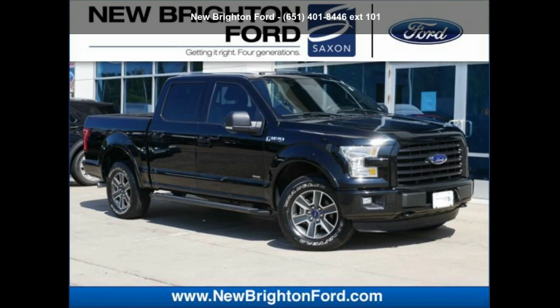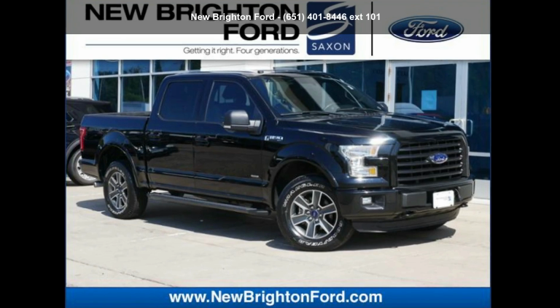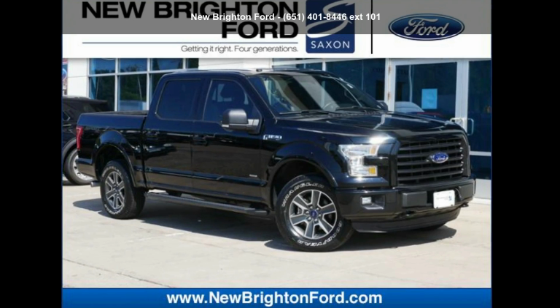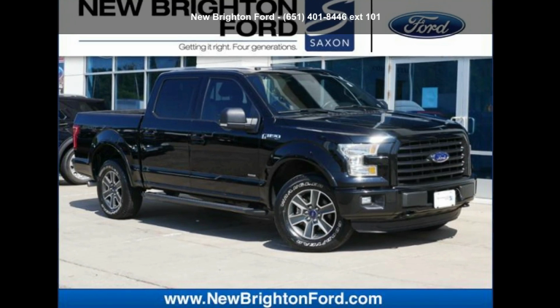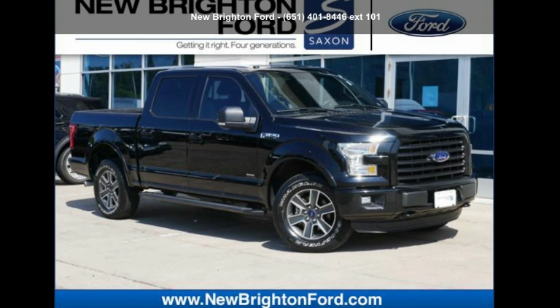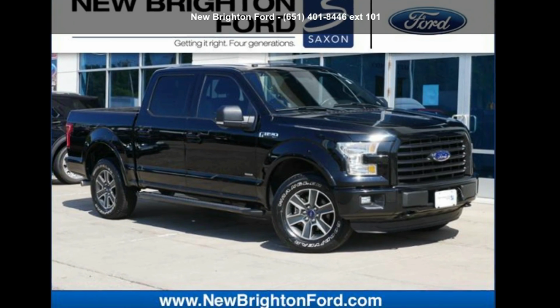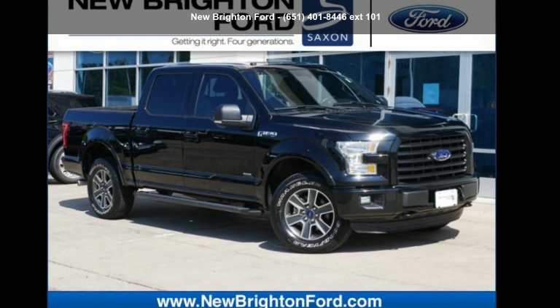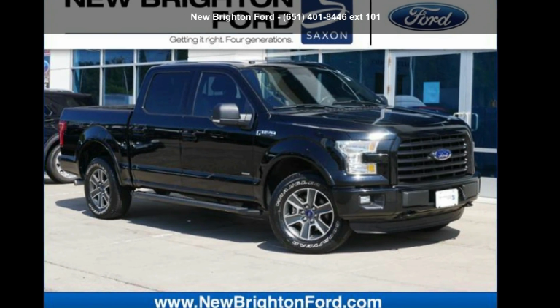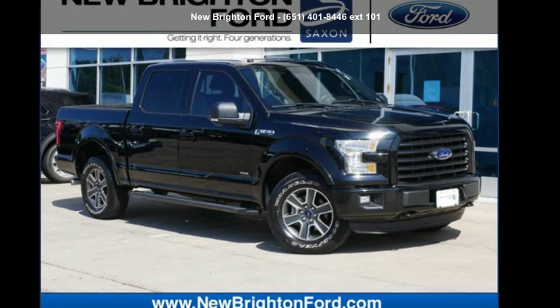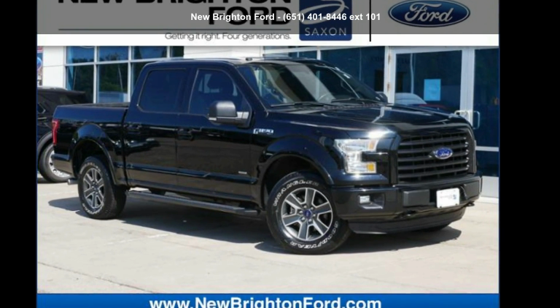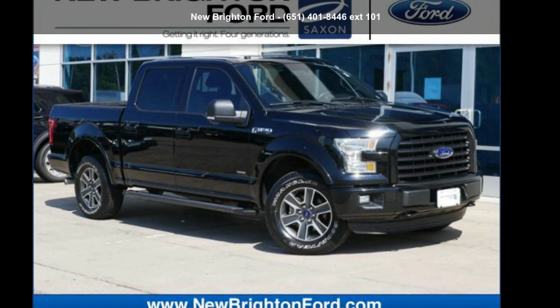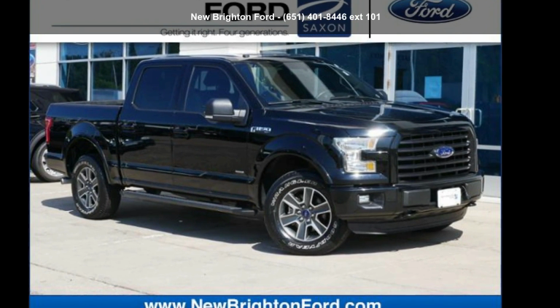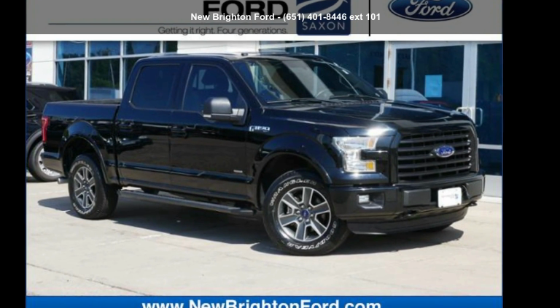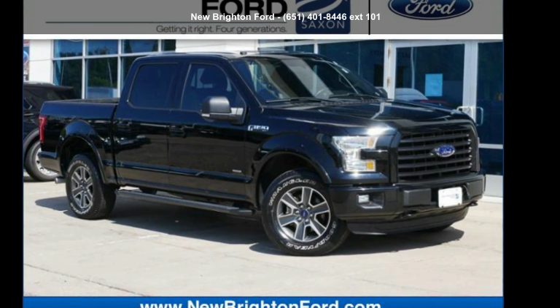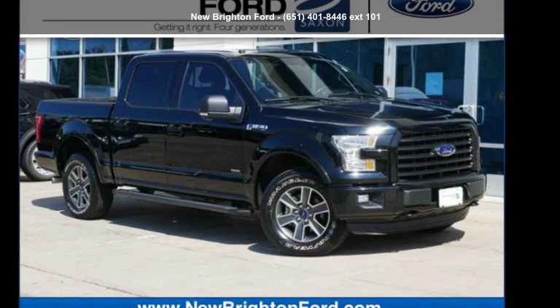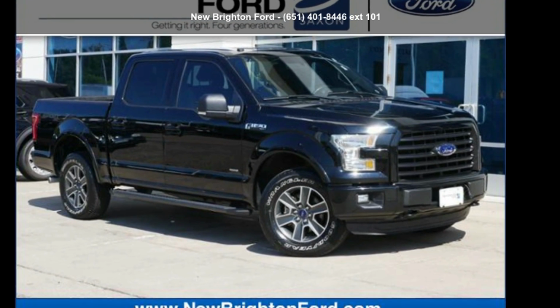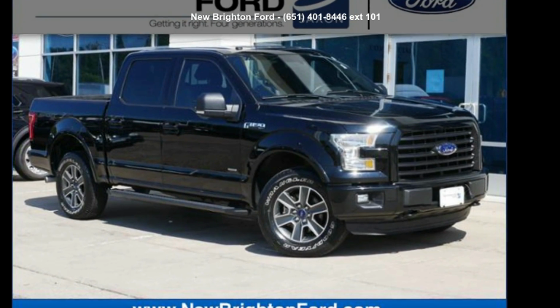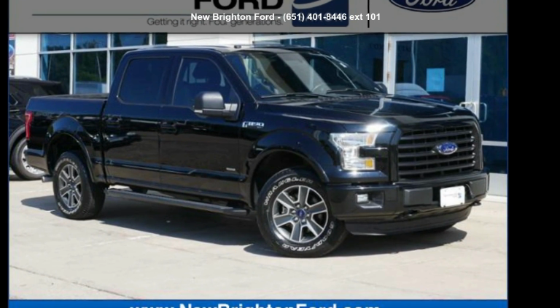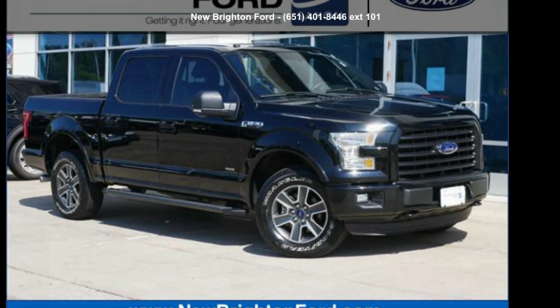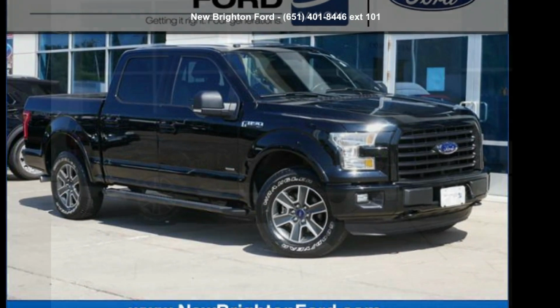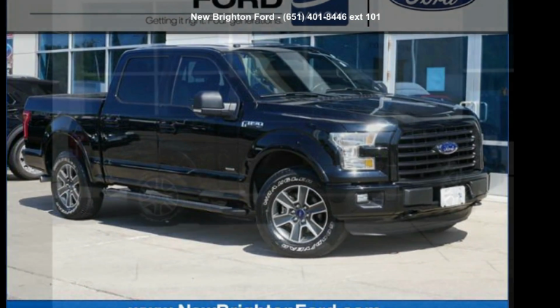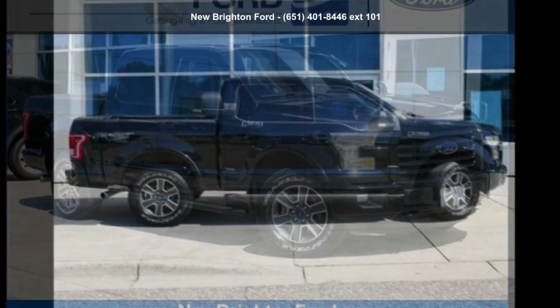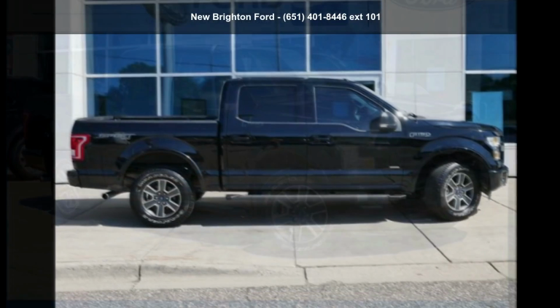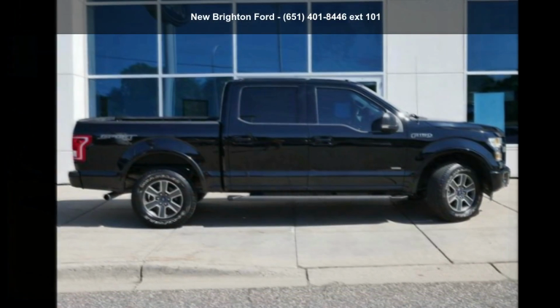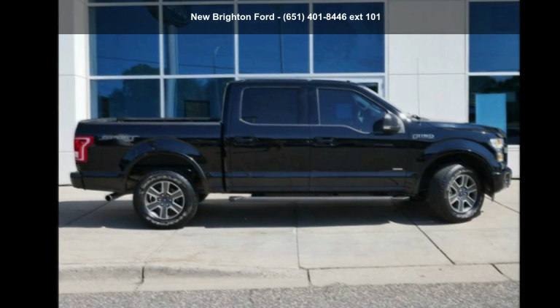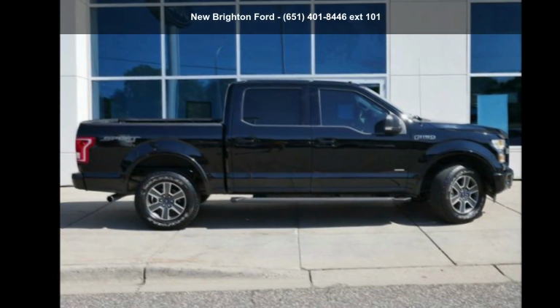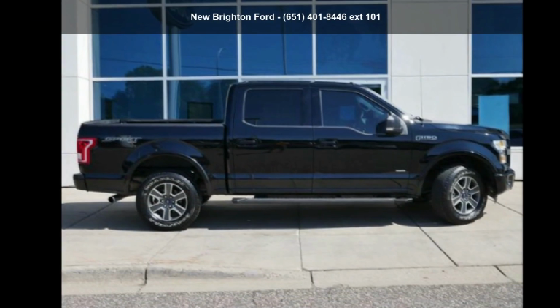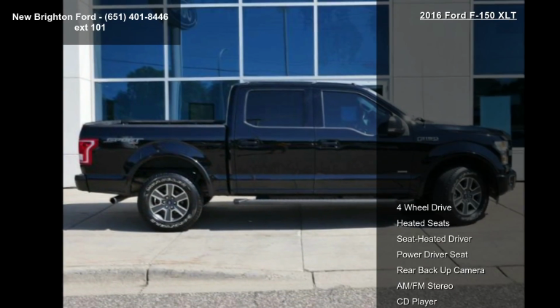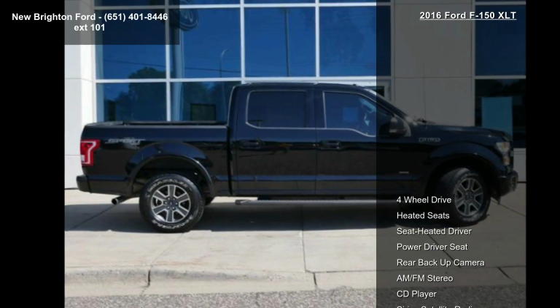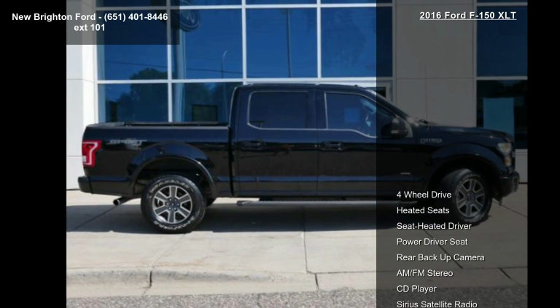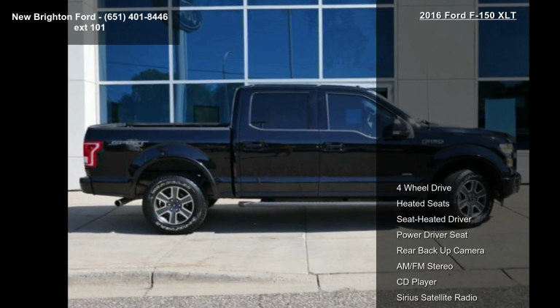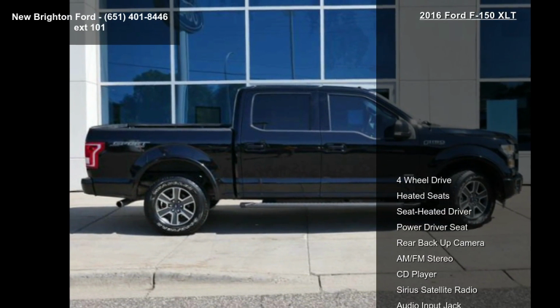Presenting the Ford 2016 F-150 XLT. This may be the set of wheels you've been looking for.